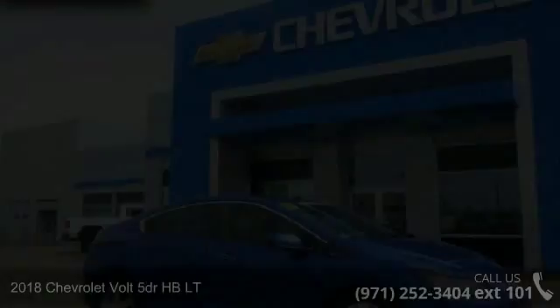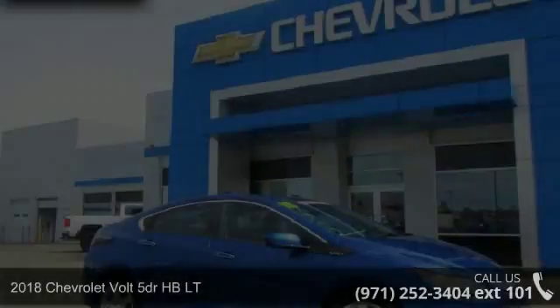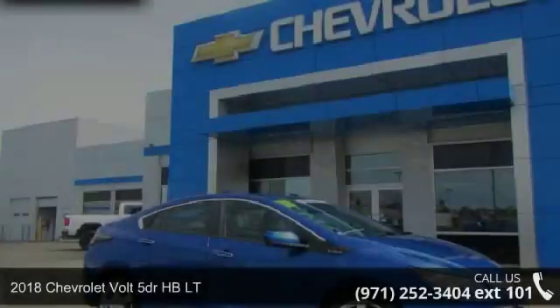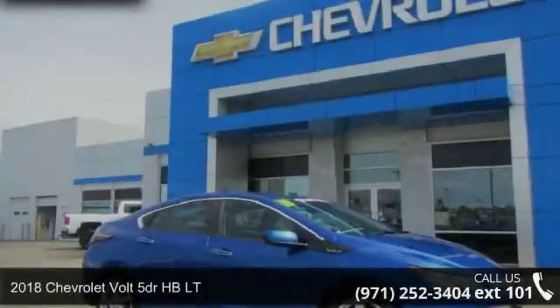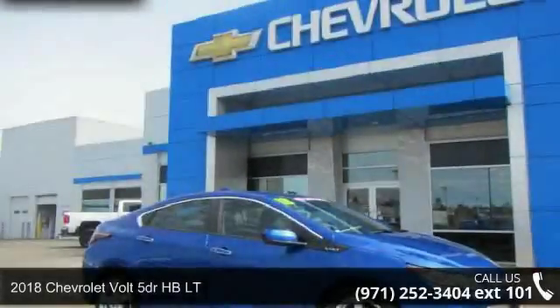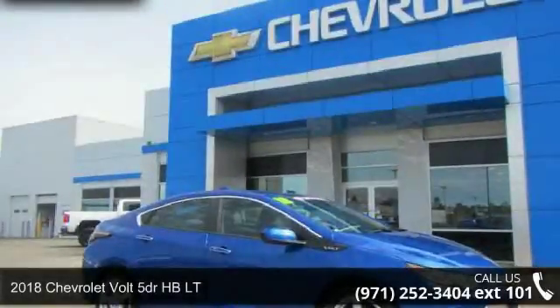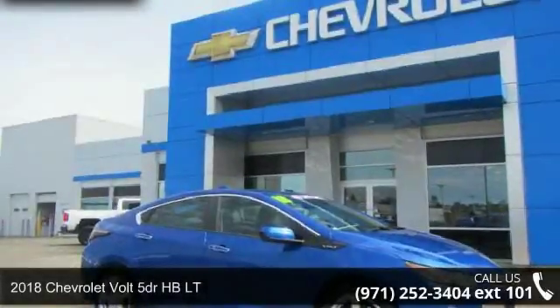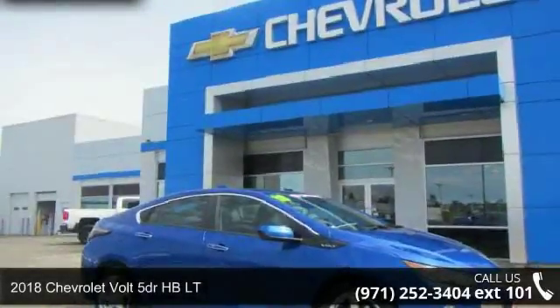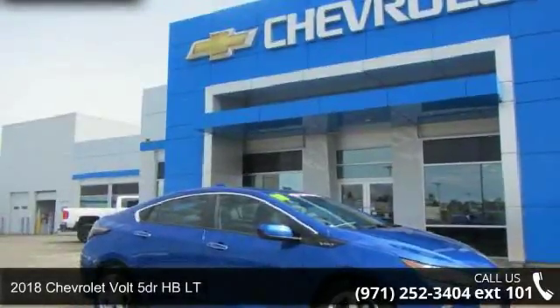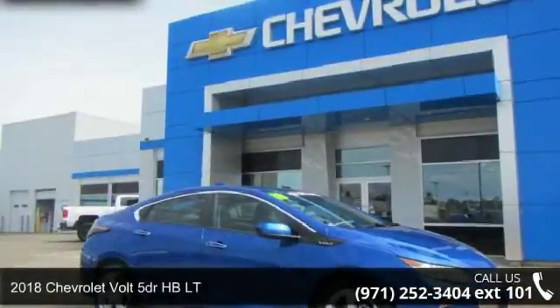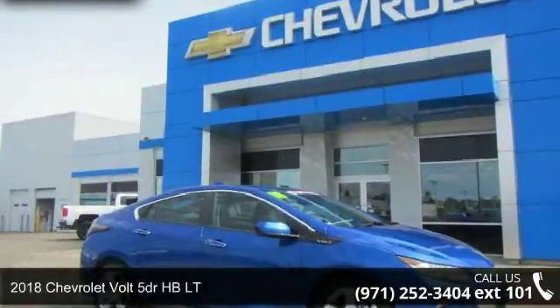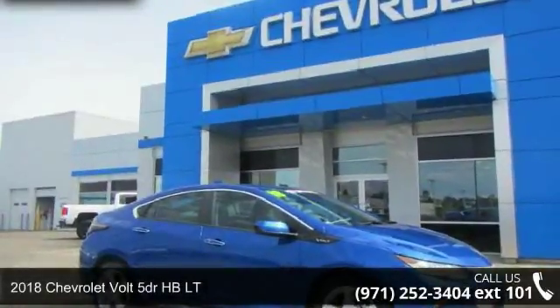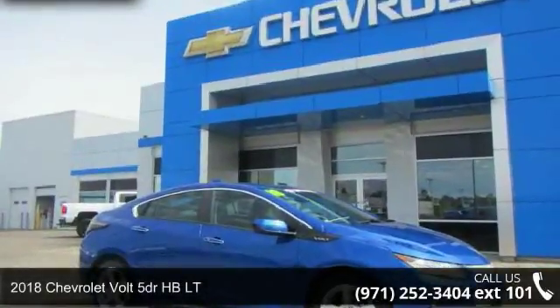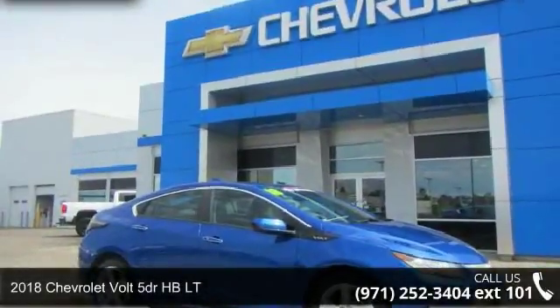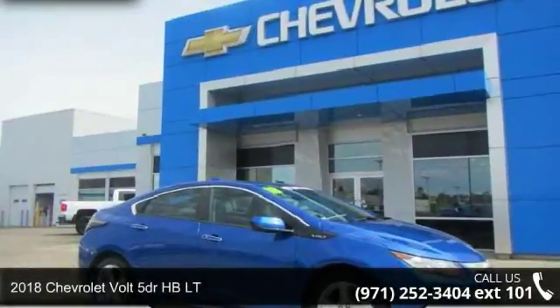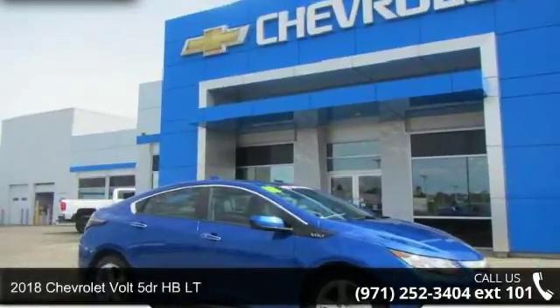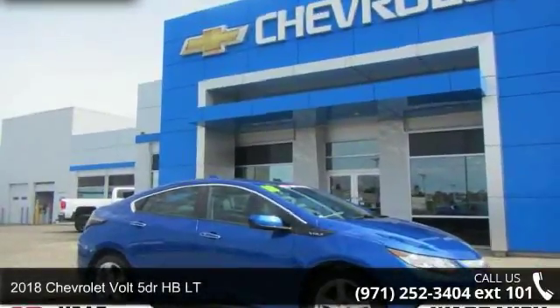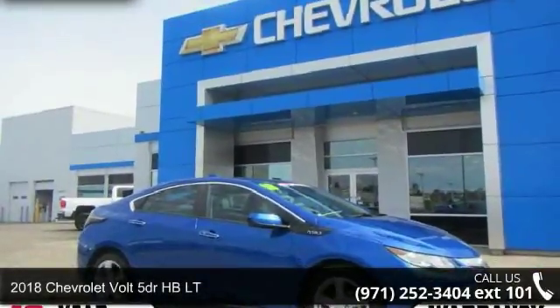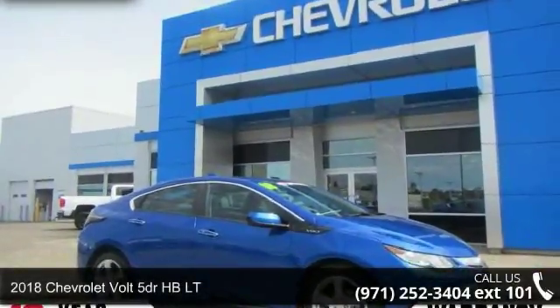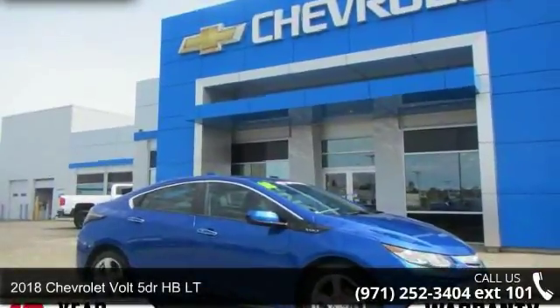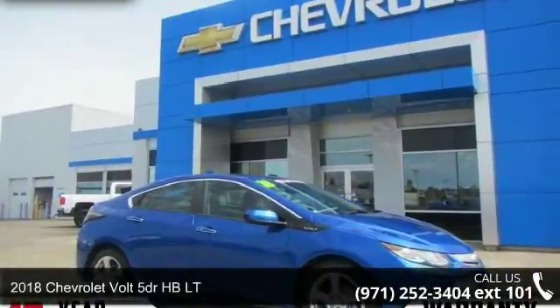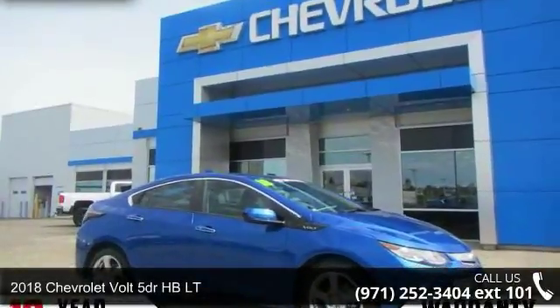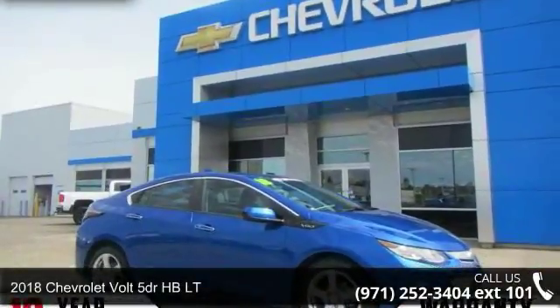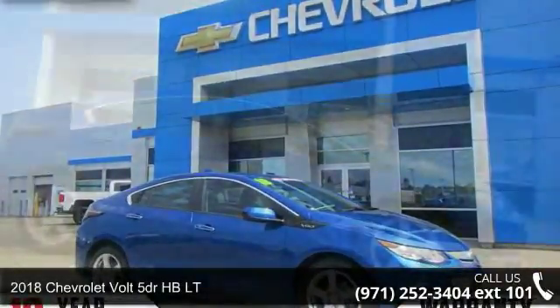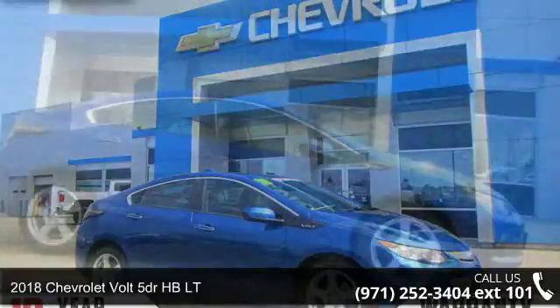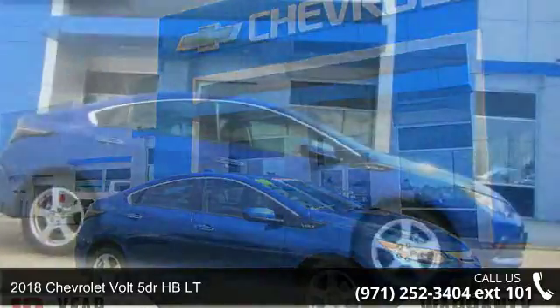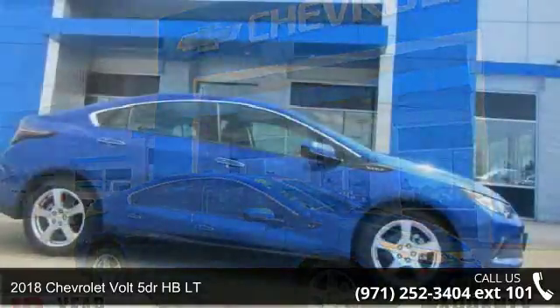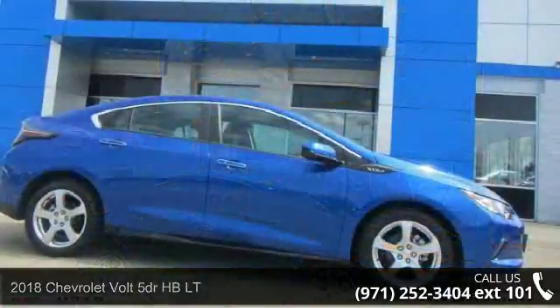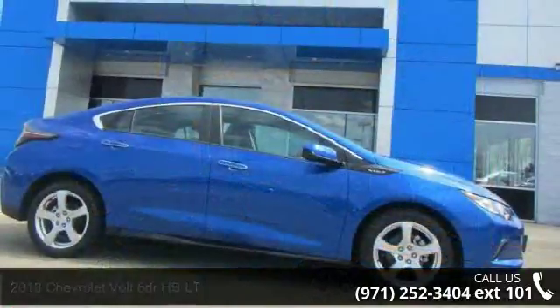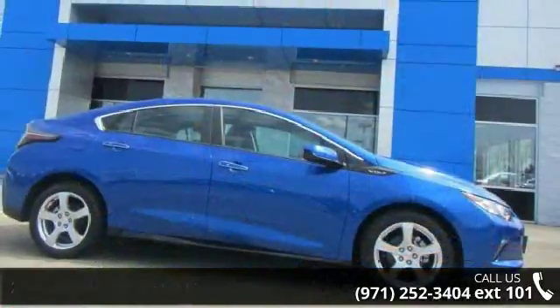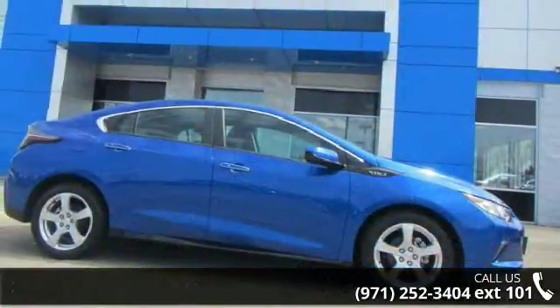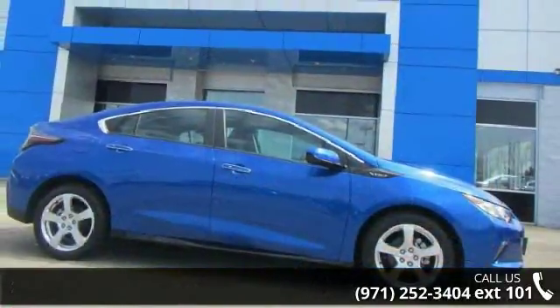Presenting the 2018 Chevrolet Volt. If you are looking for an automobile with great features, look no further.